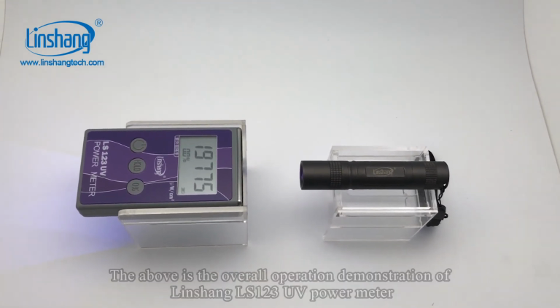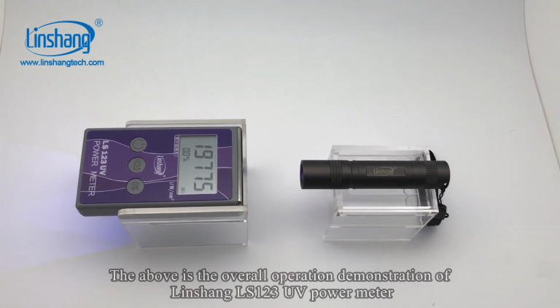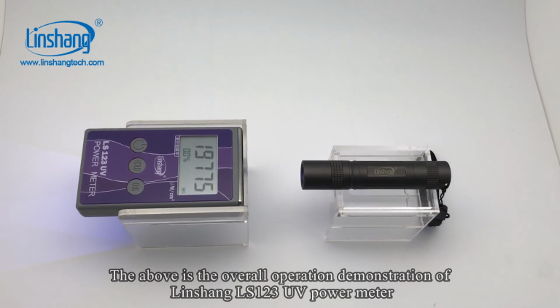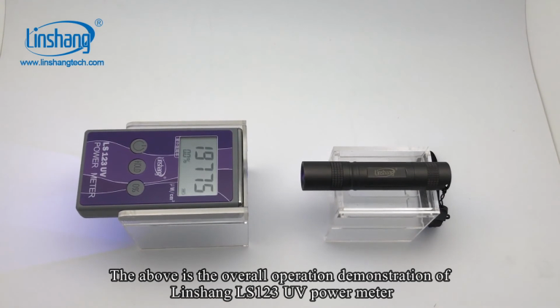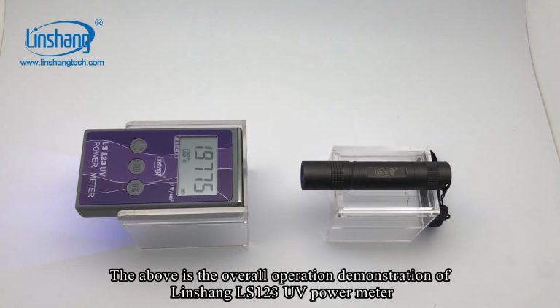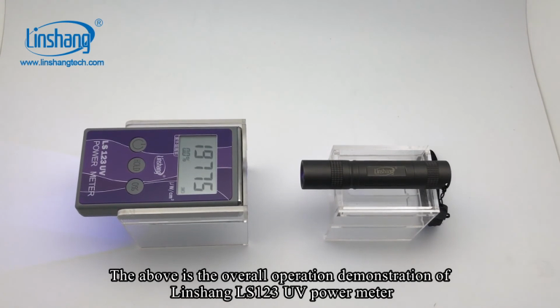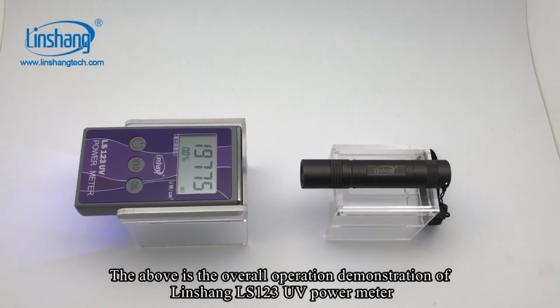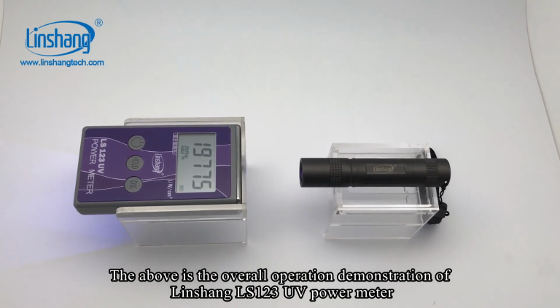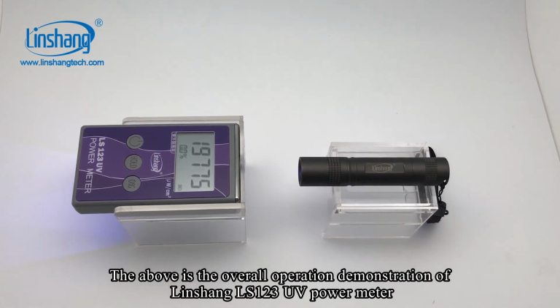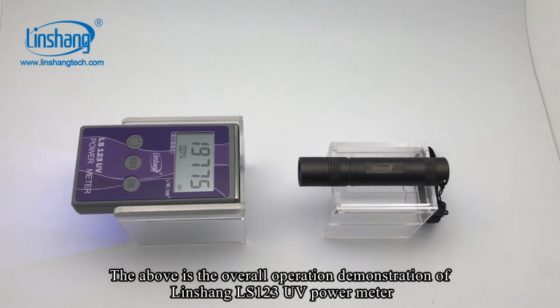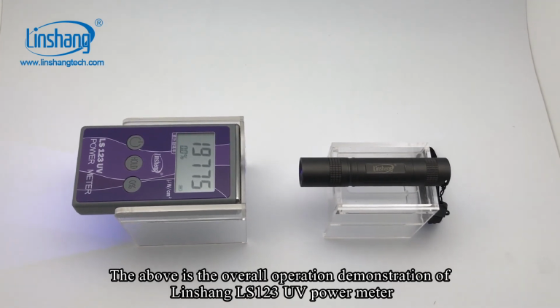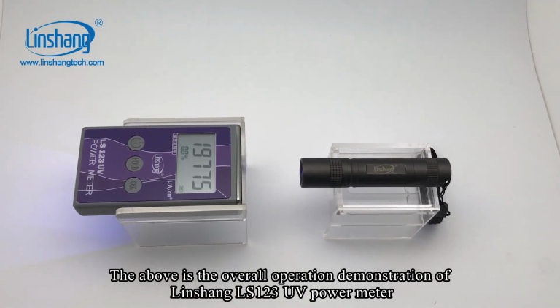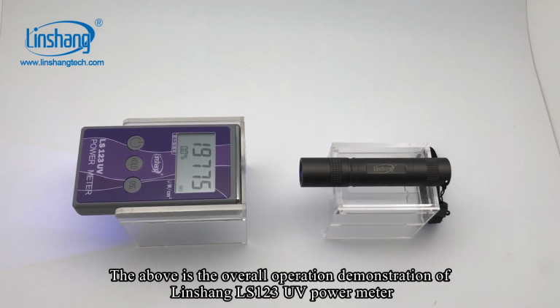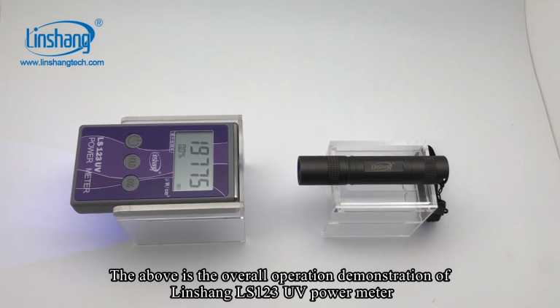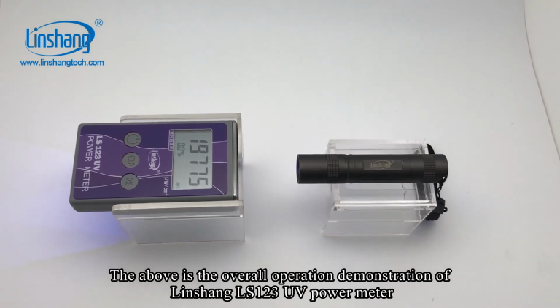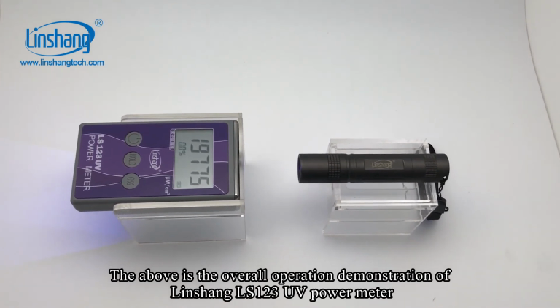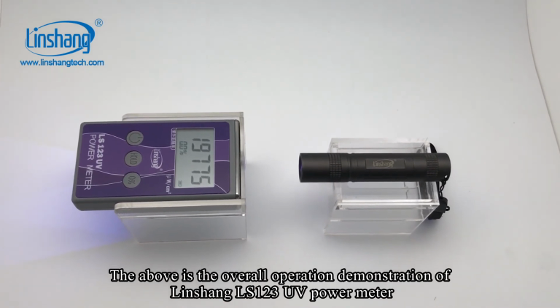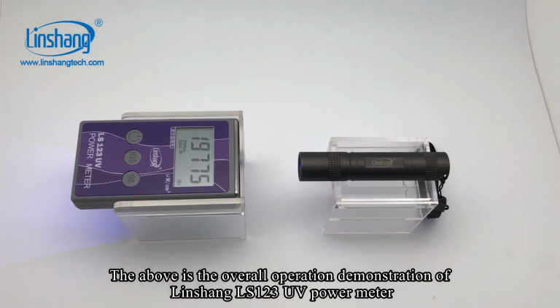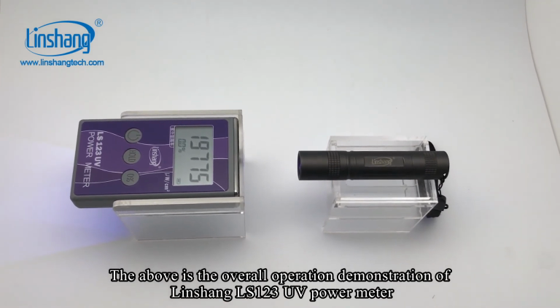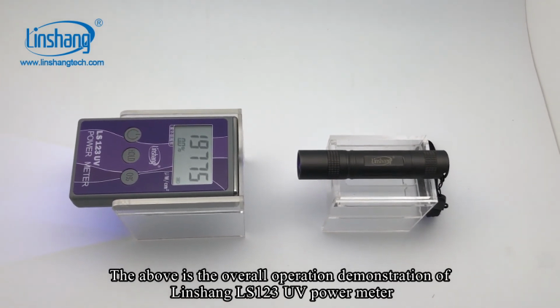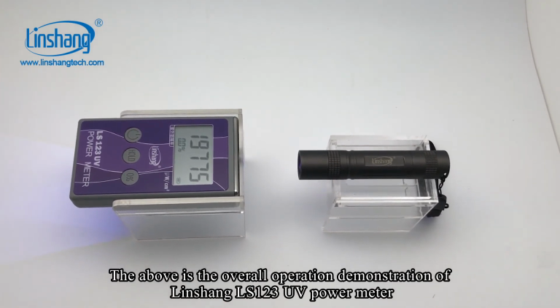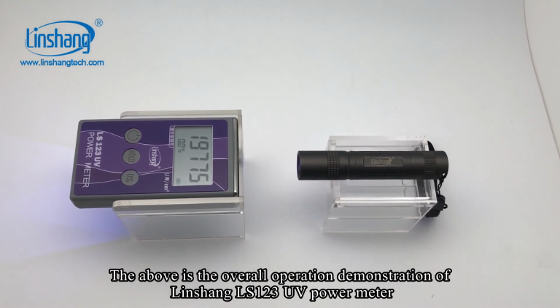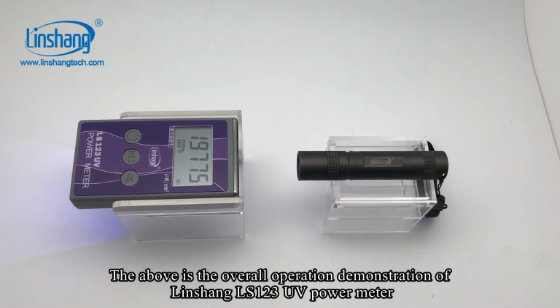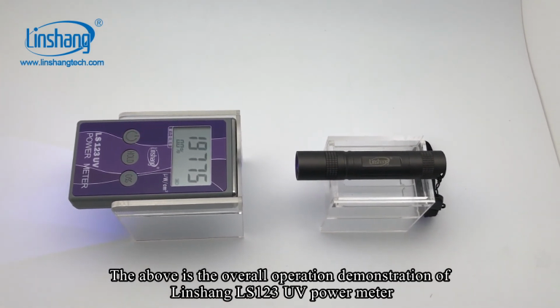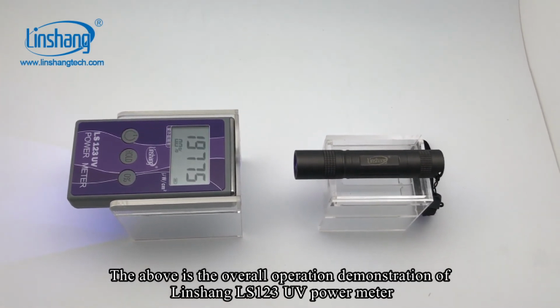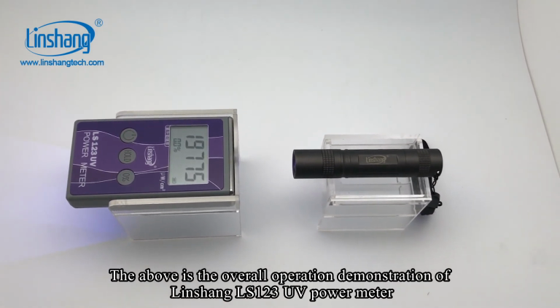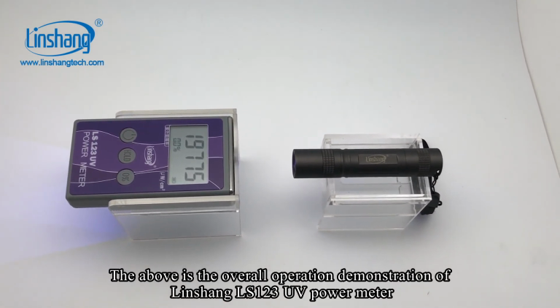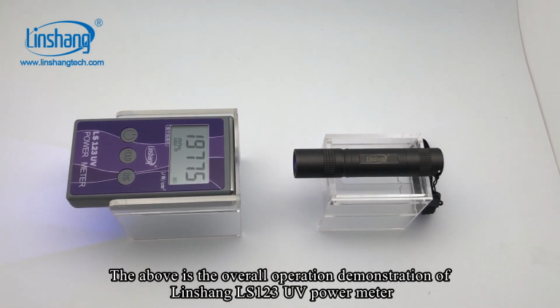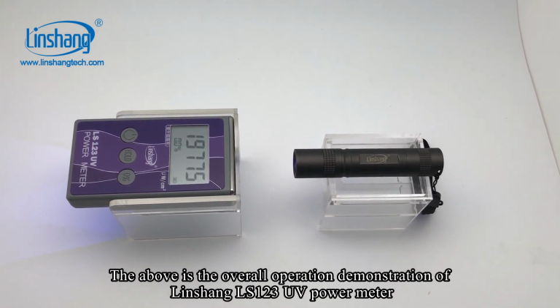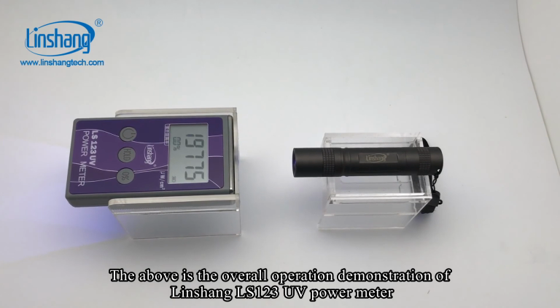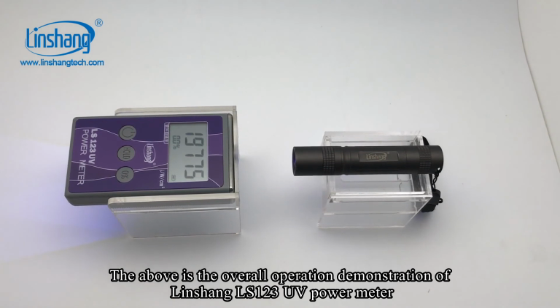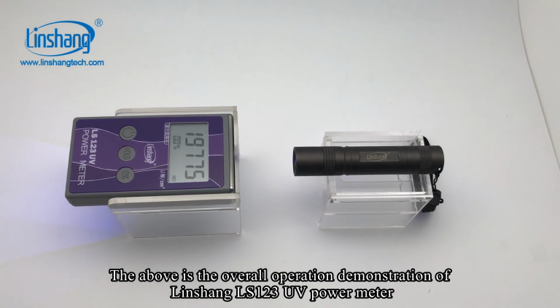The above is the overall operation demonstration of the Liinshan LS123 UV power meter.